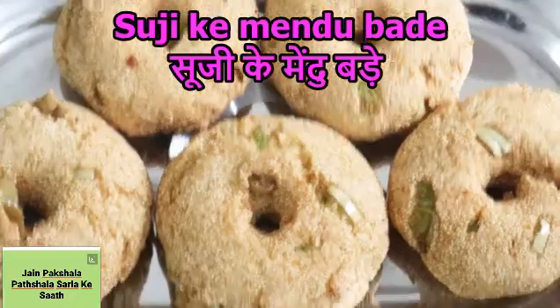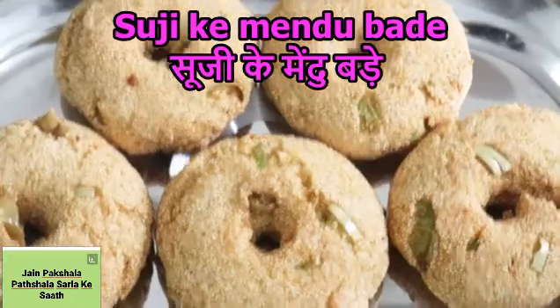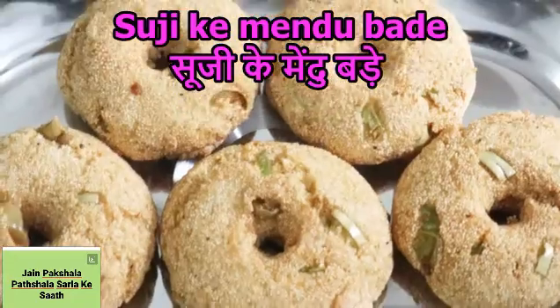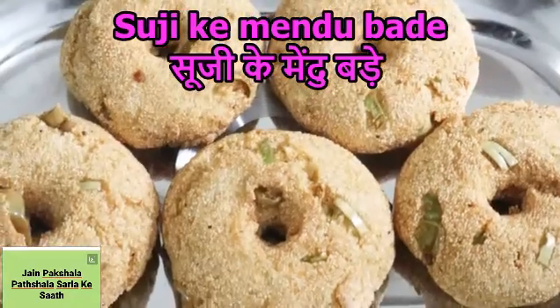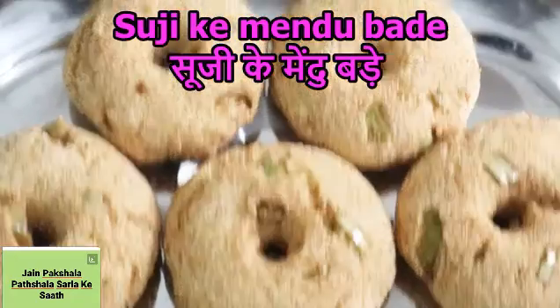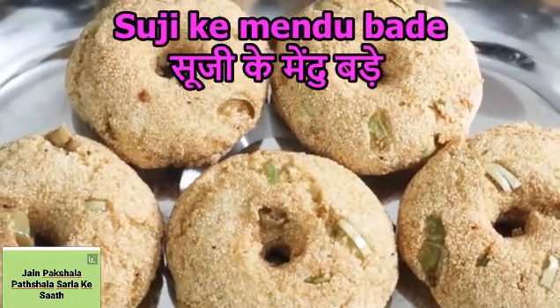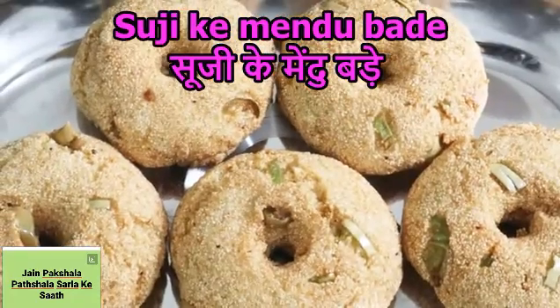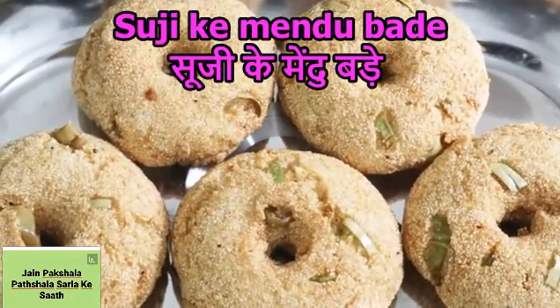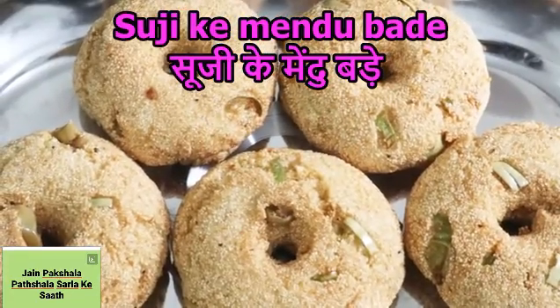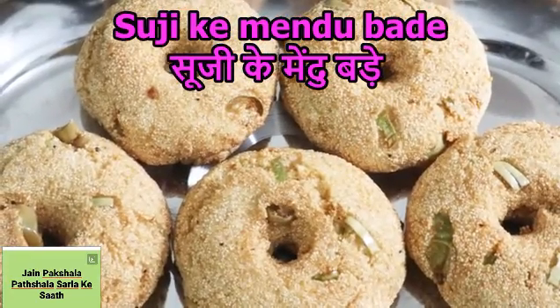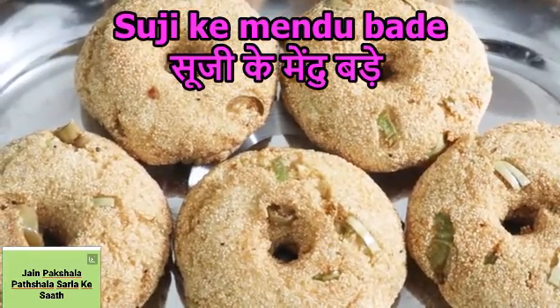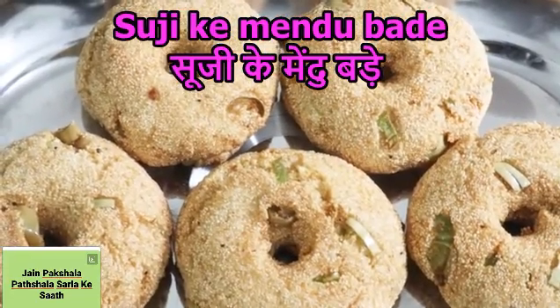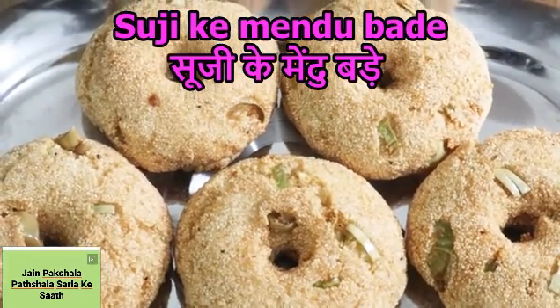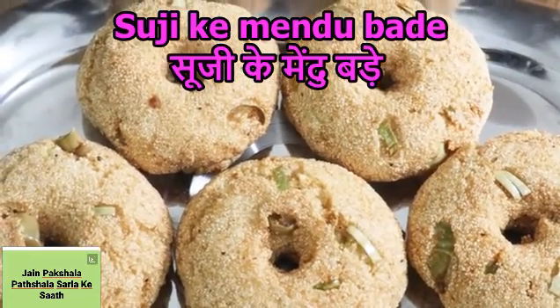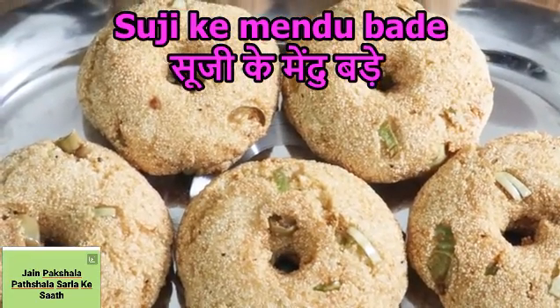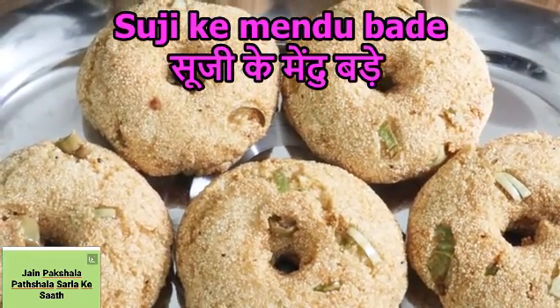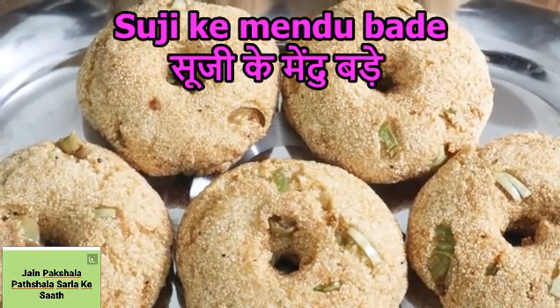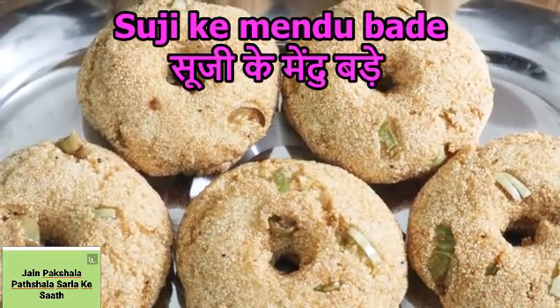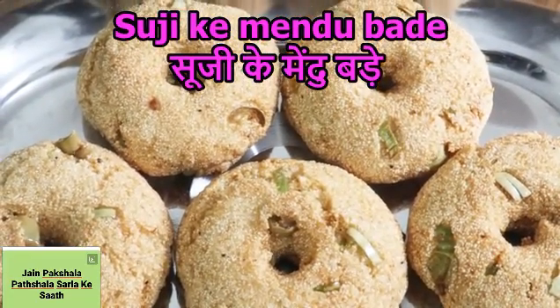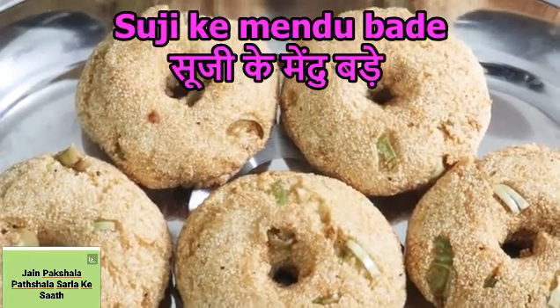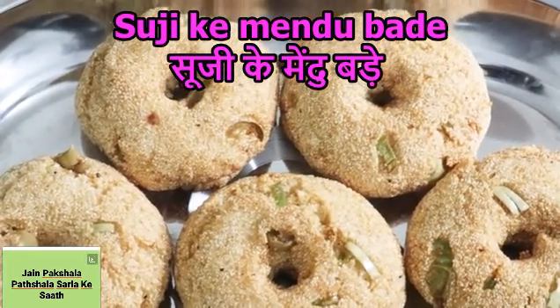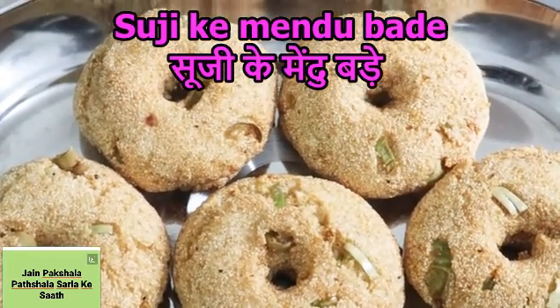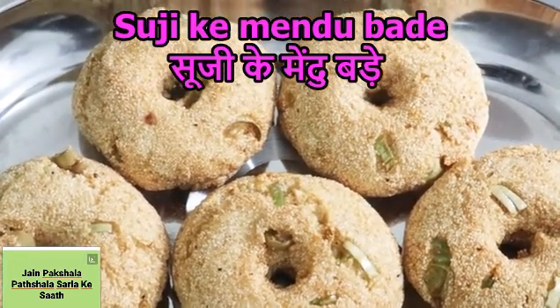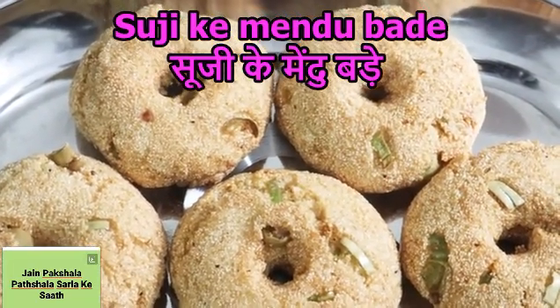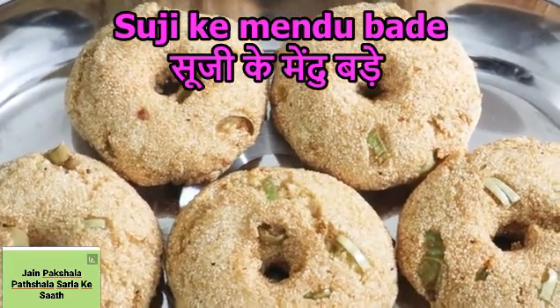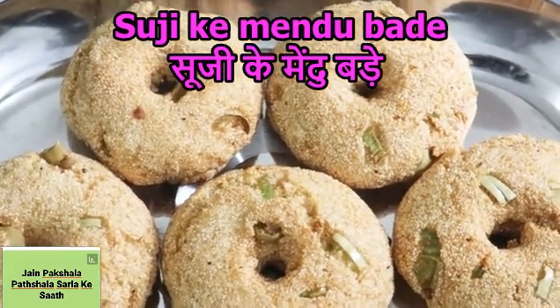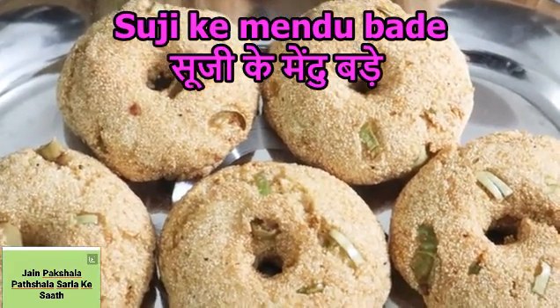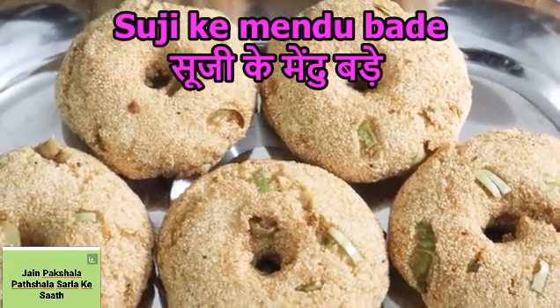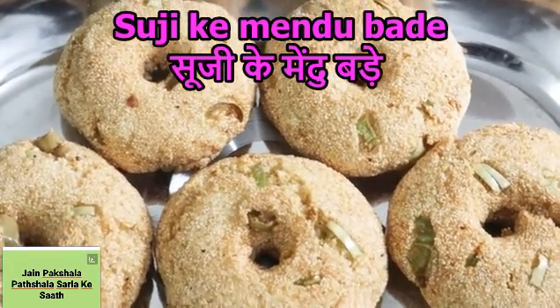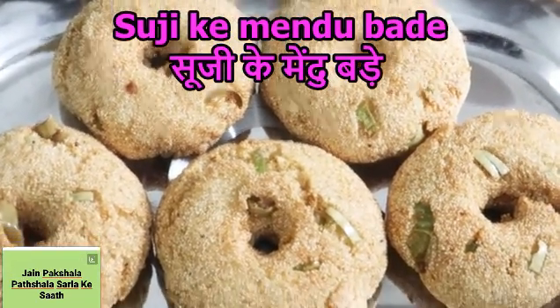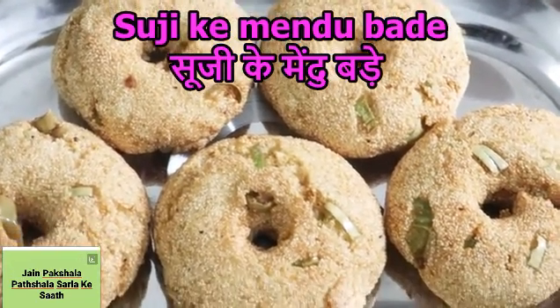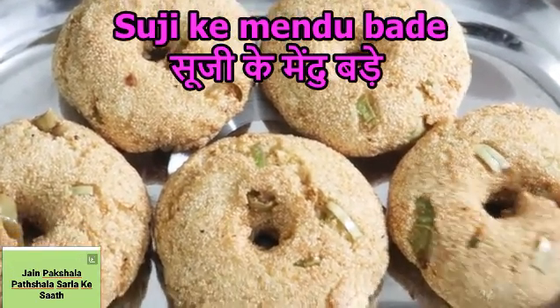Welcome to your channel, Jen Paak Shala Paak Shala Sarla. Come on, today we will make mehendubaday.